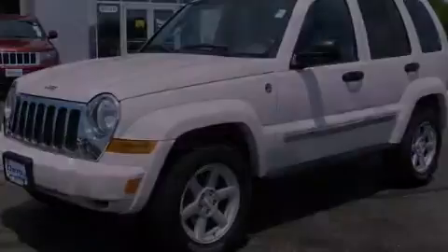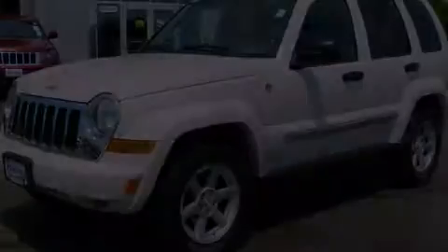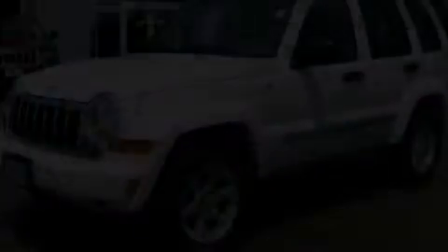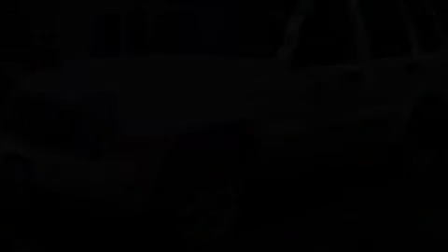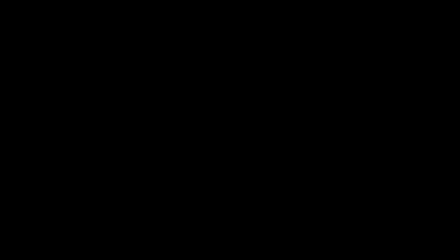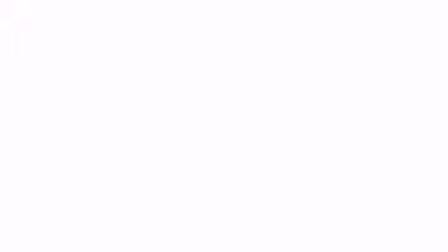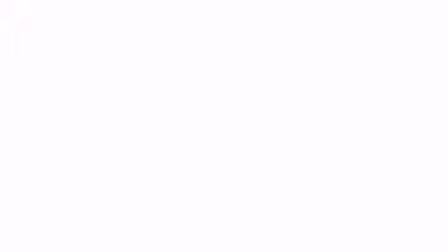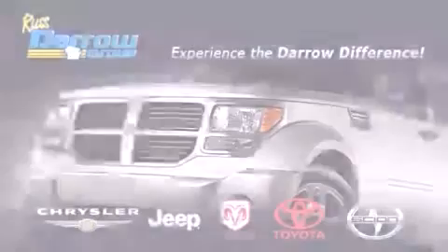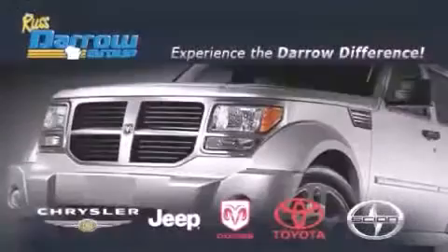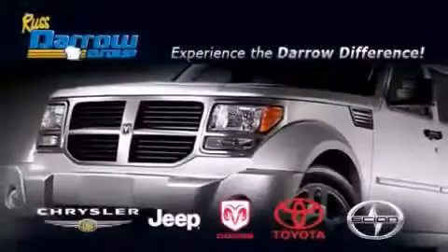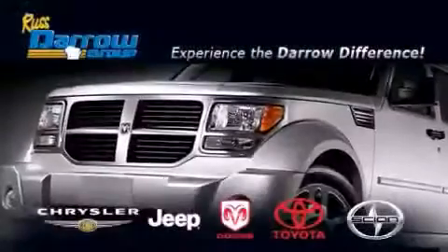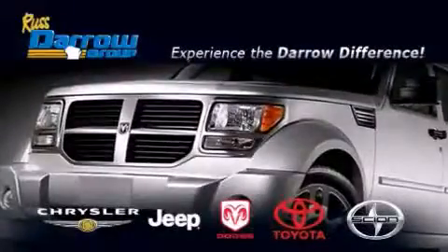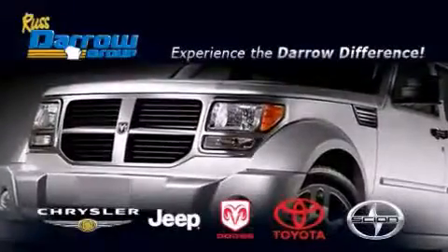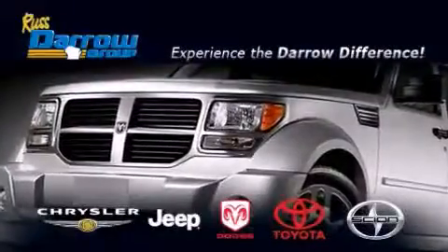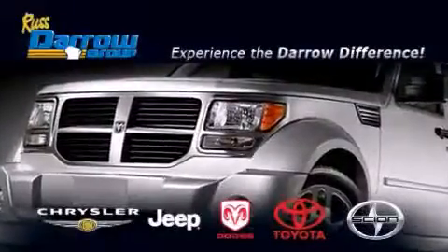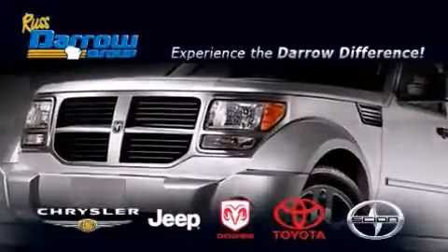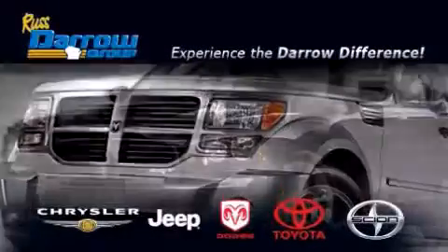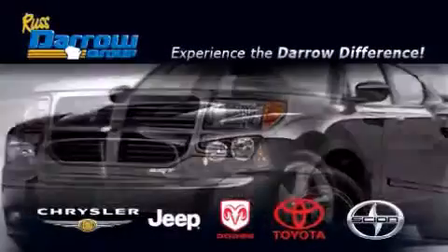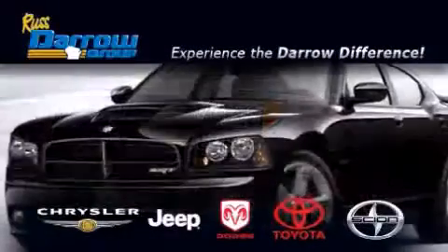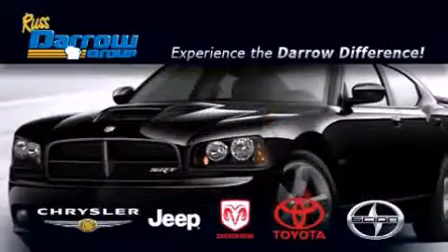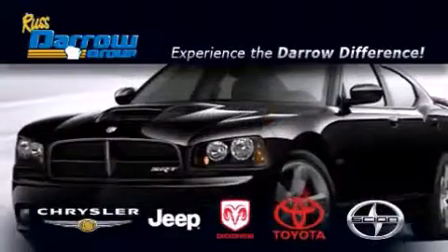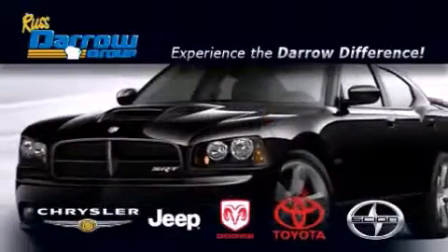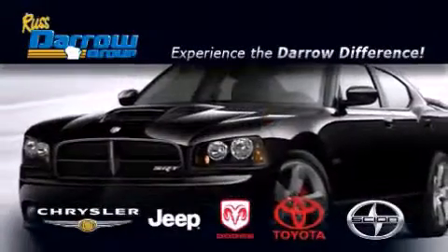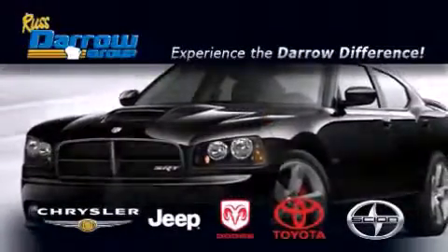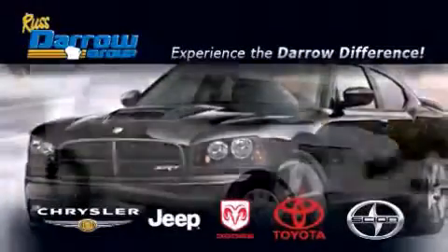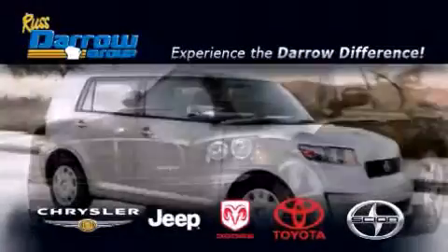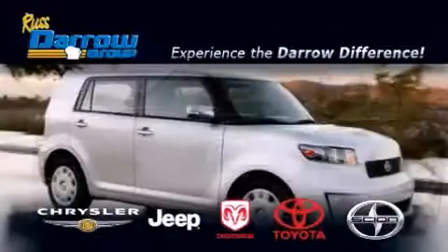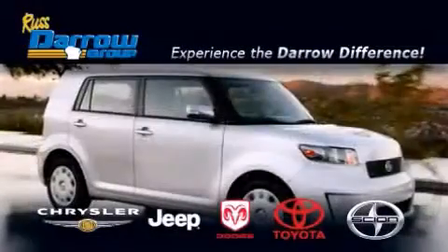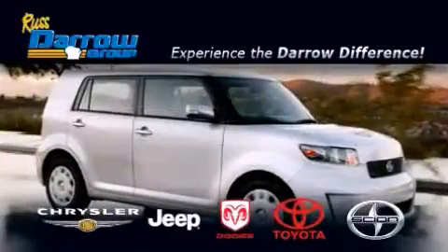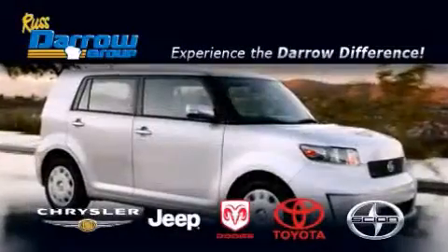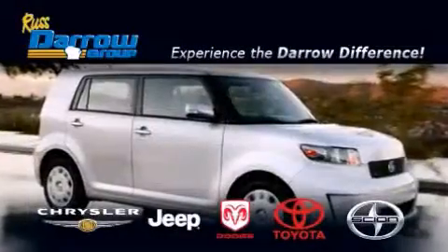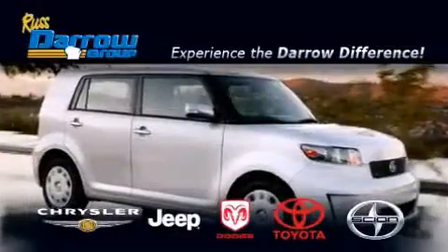Get the Daryl Difference today, only at Rust Aero Toyota Scion Chrysler Jeep Dodge West Bend.